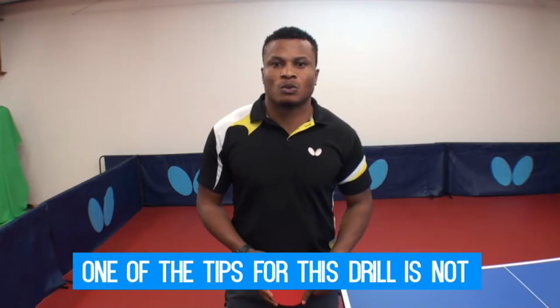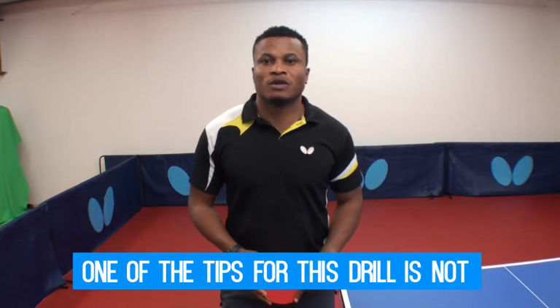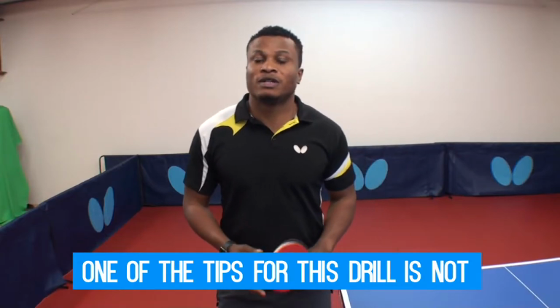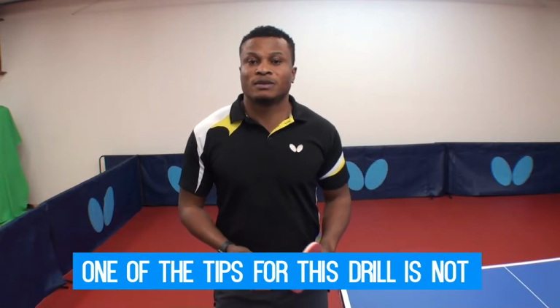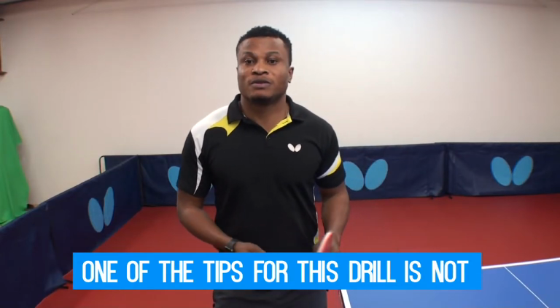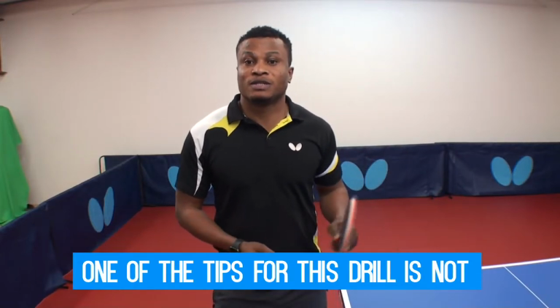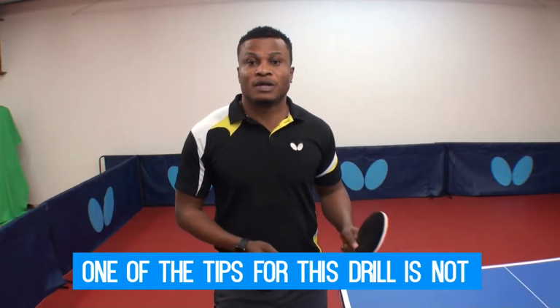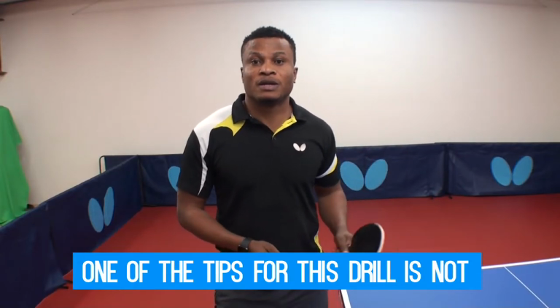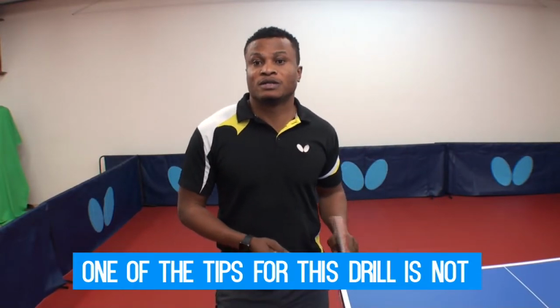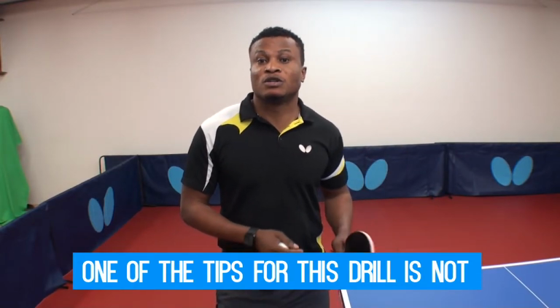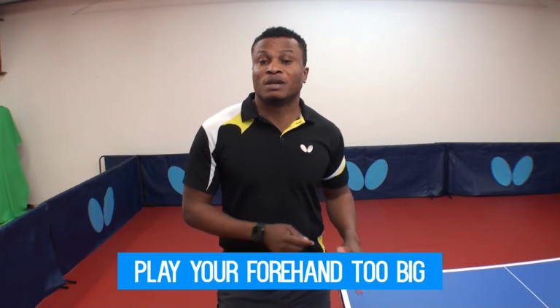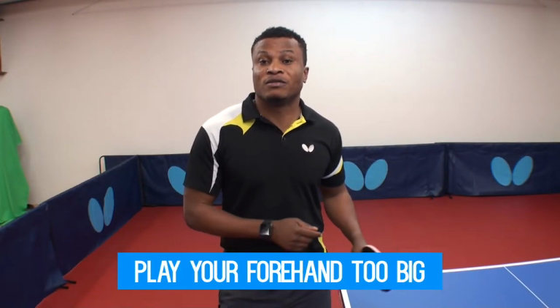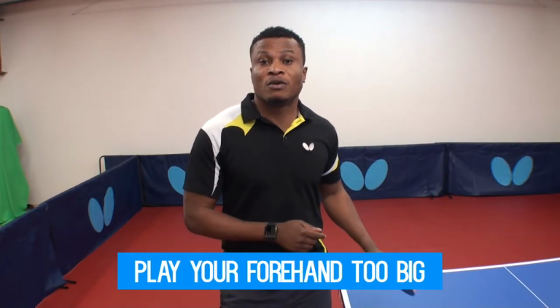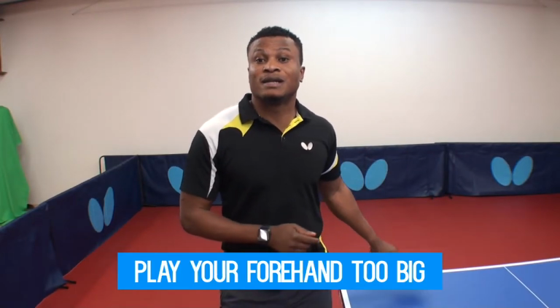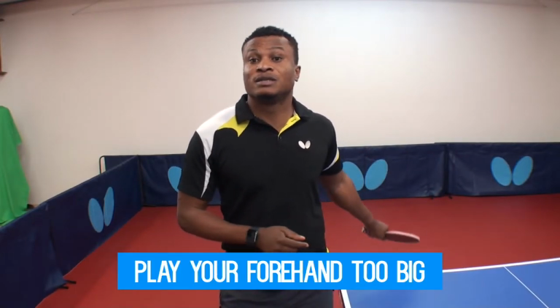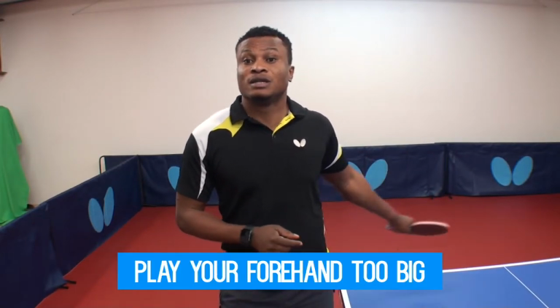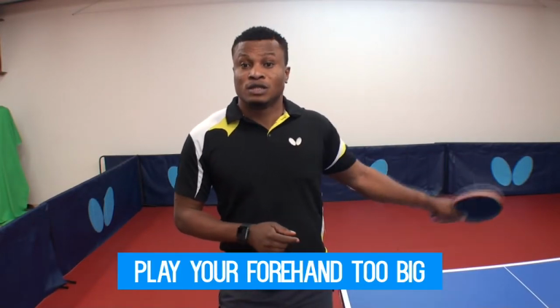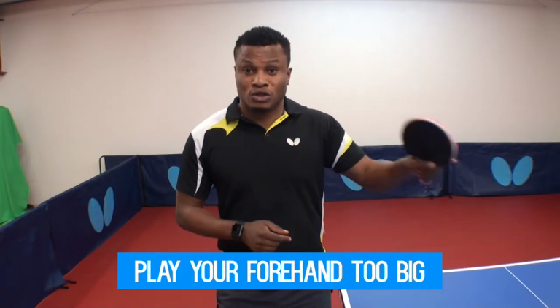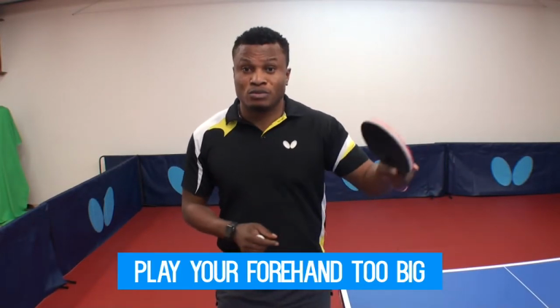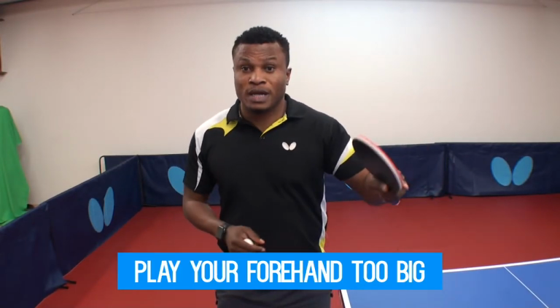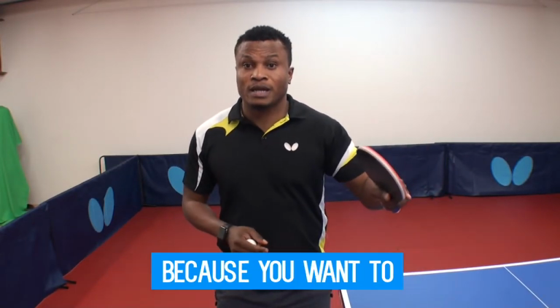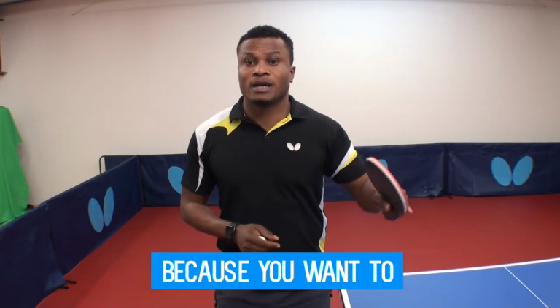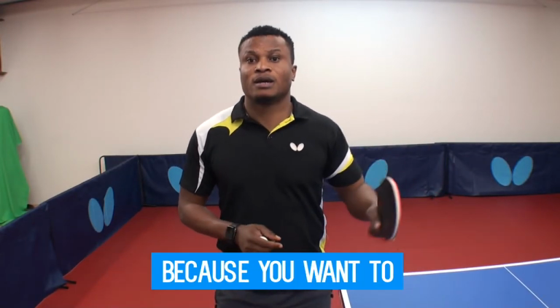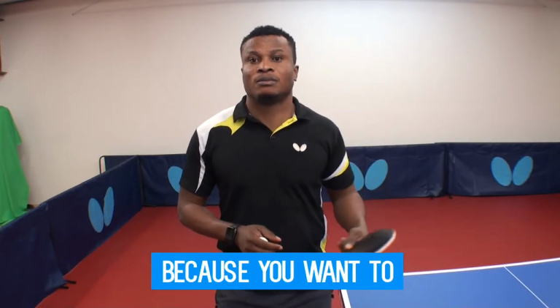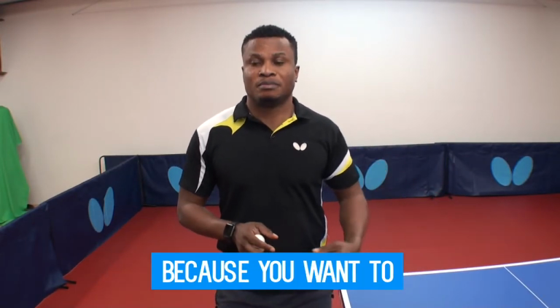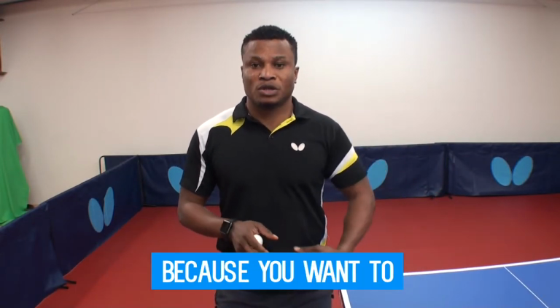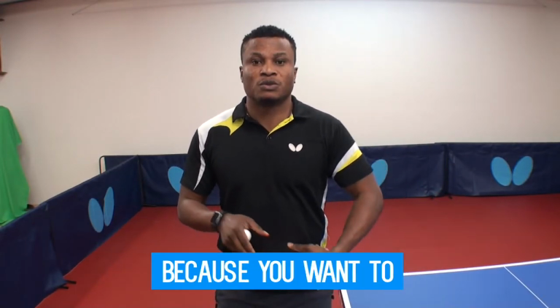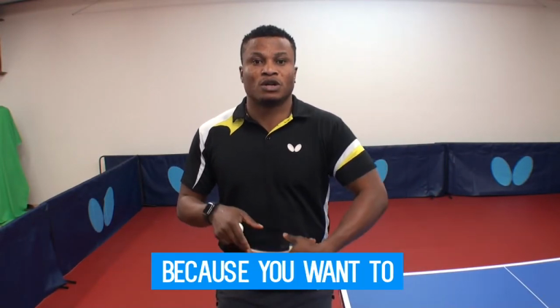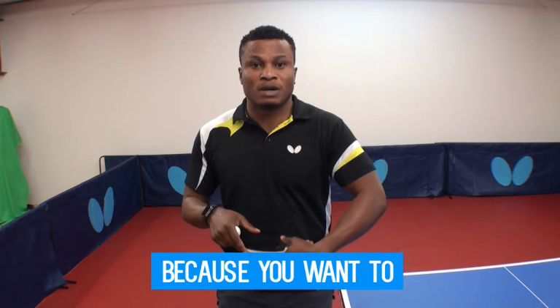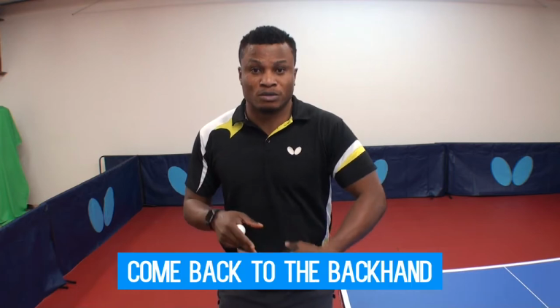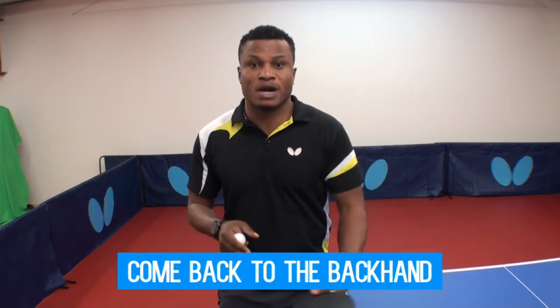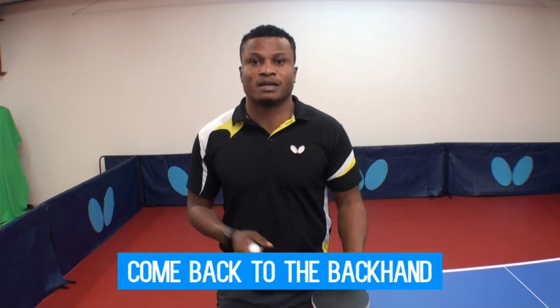One of the tips for this drill is not to play a 4-1, 2-B, because you want to come back to the back end.